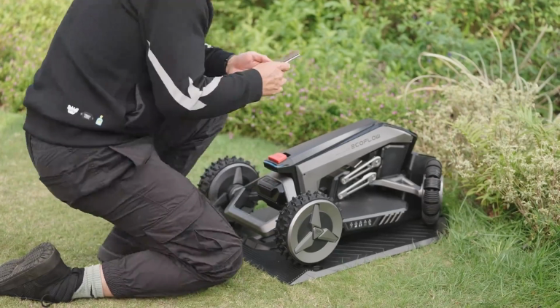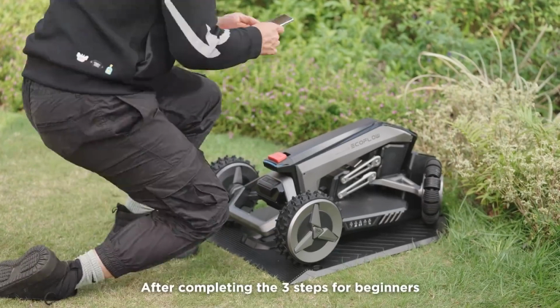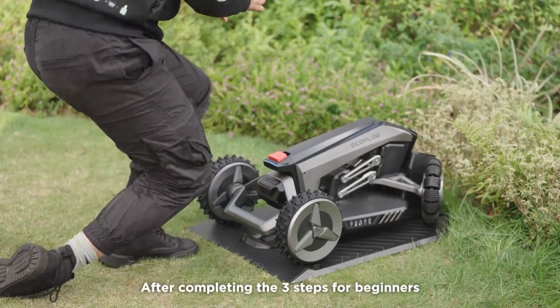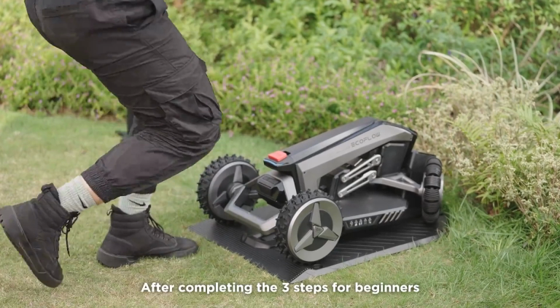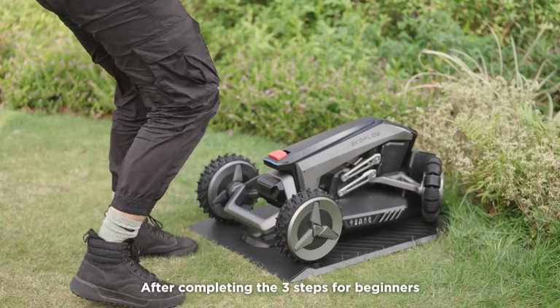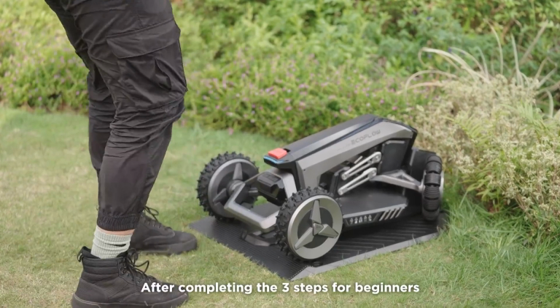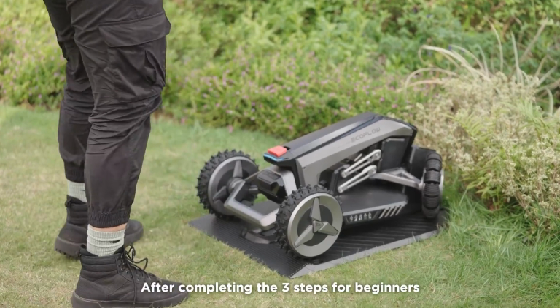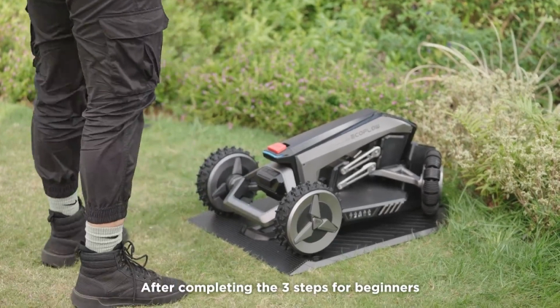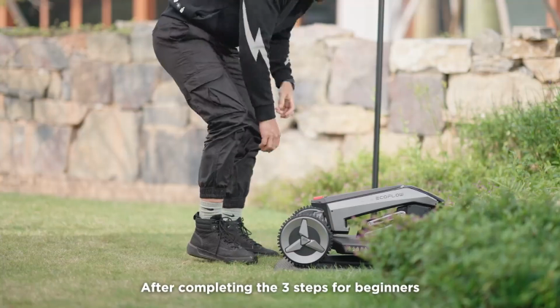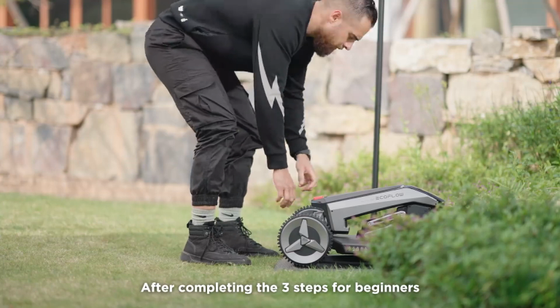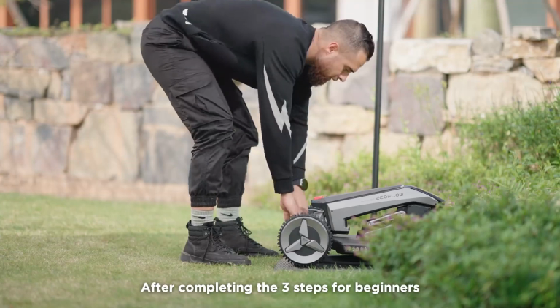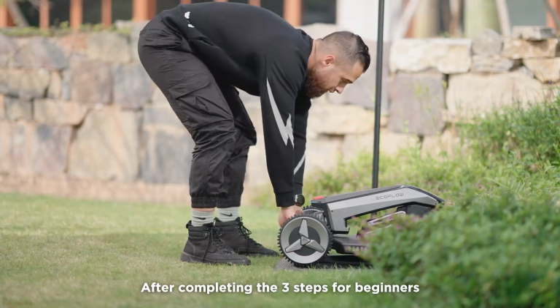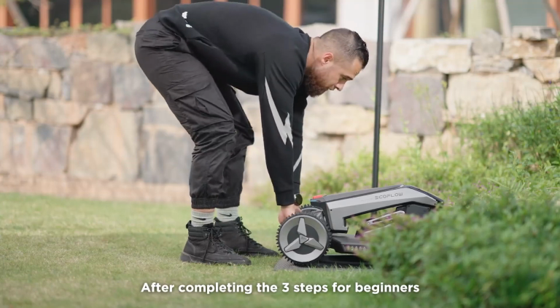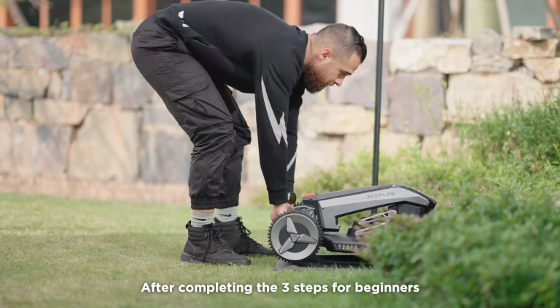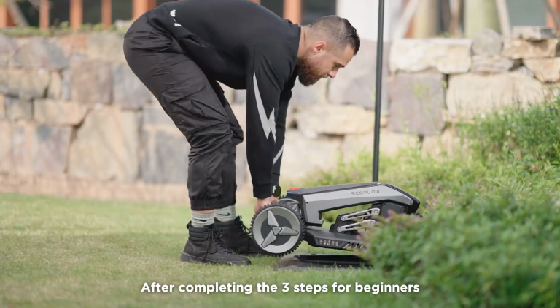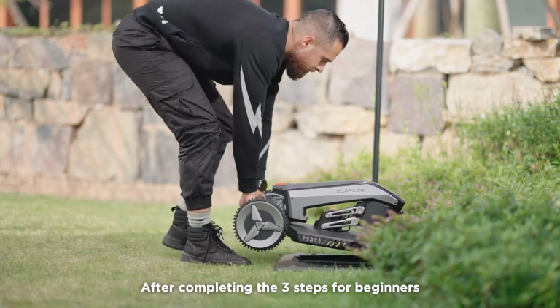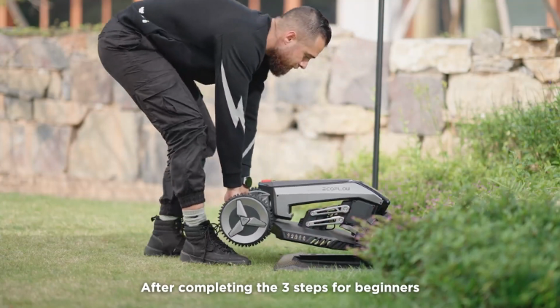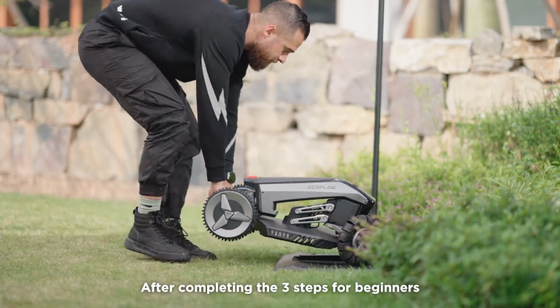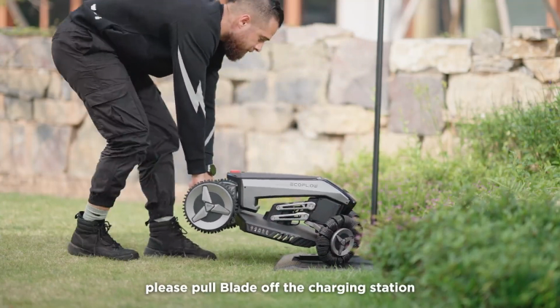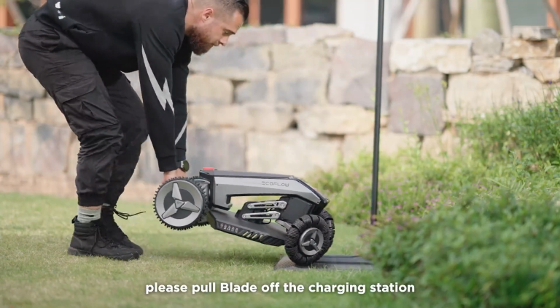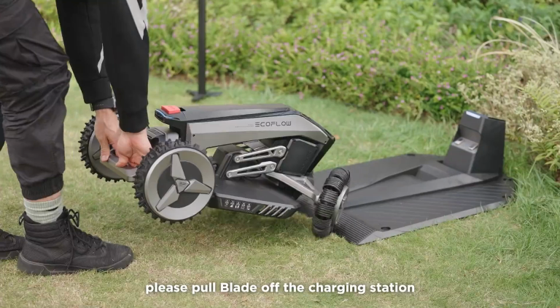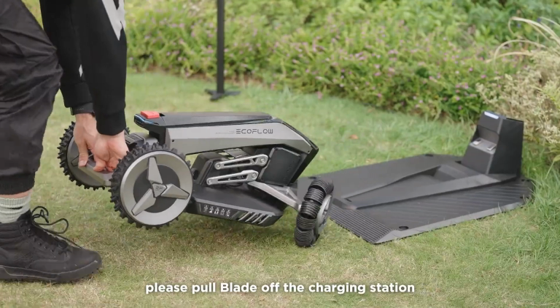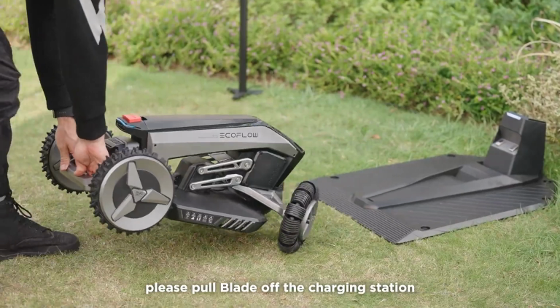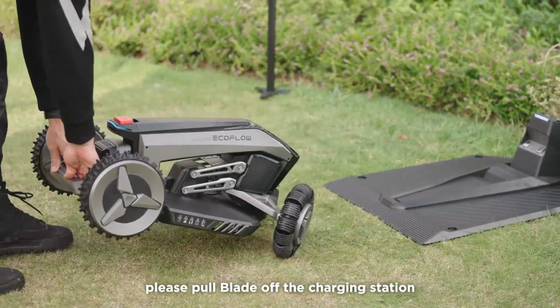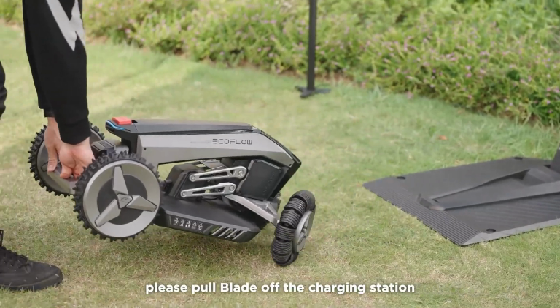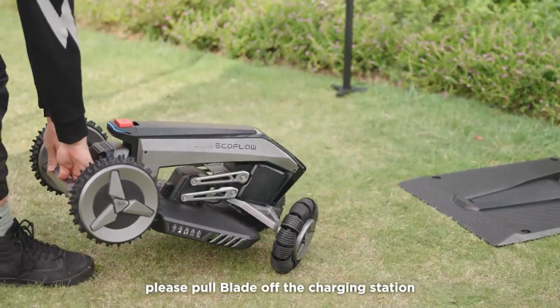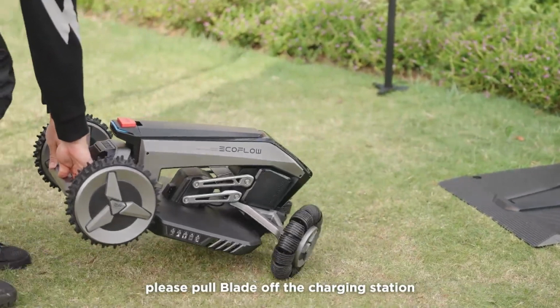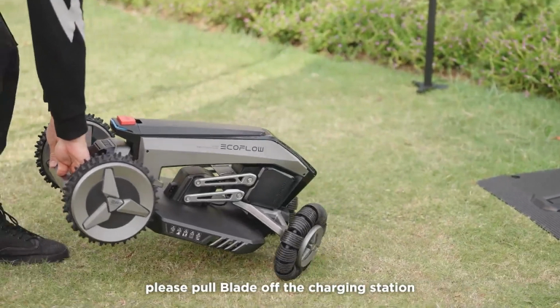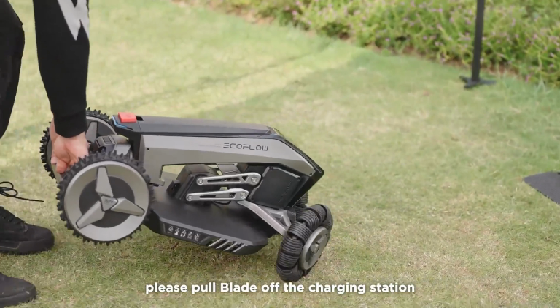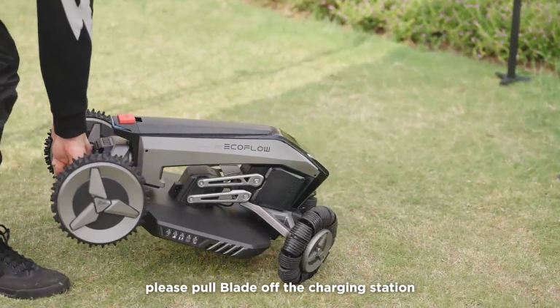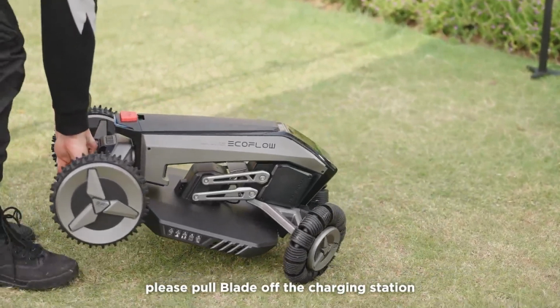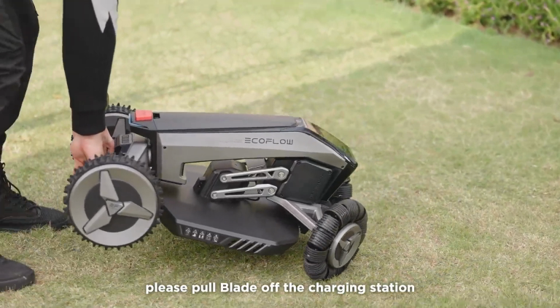After completing the three steps for beginners, please pull Blade off the charging station.